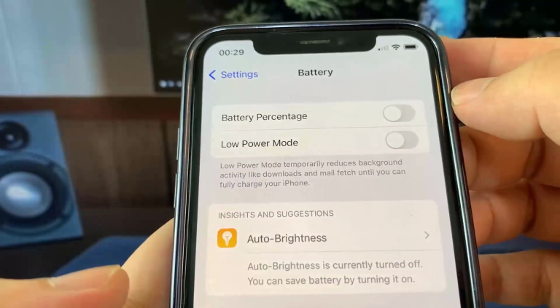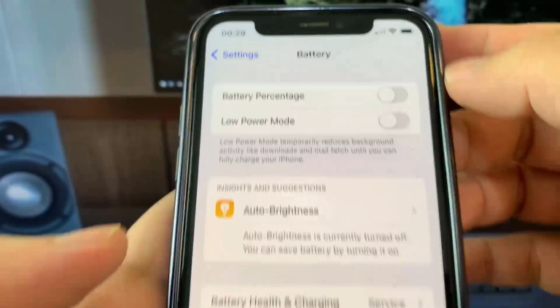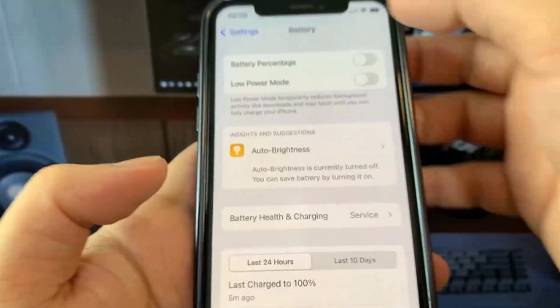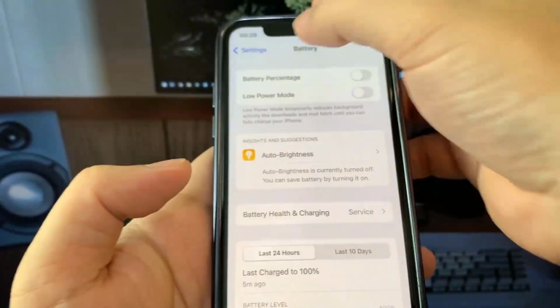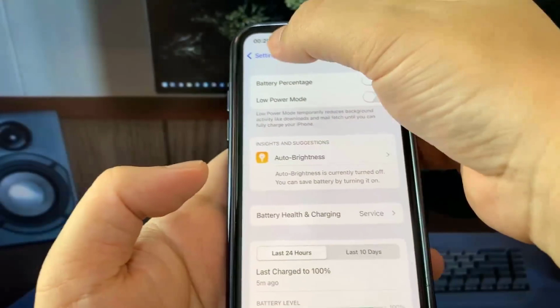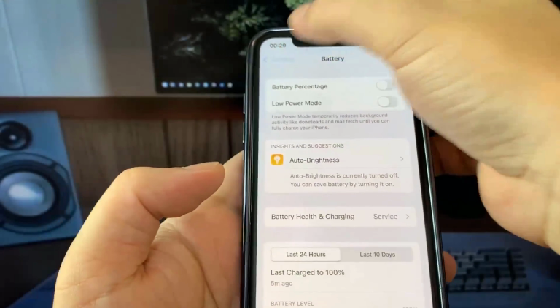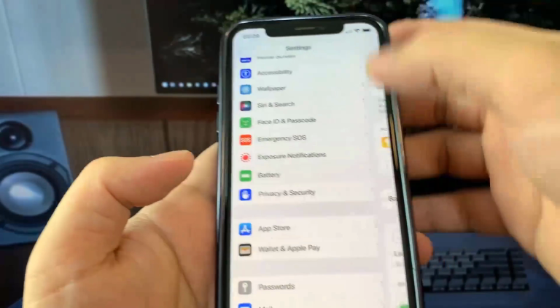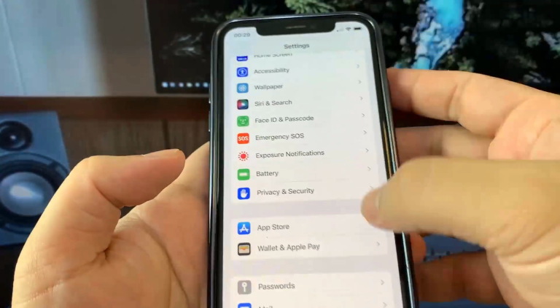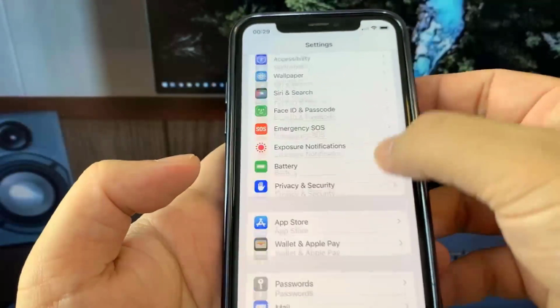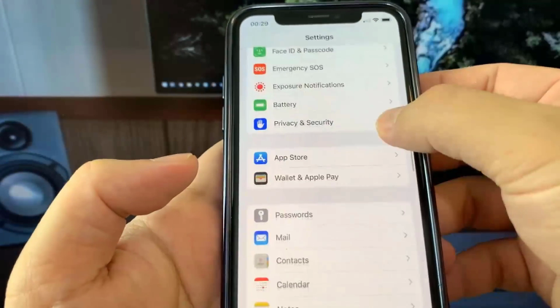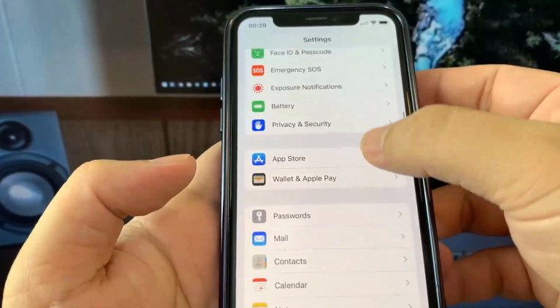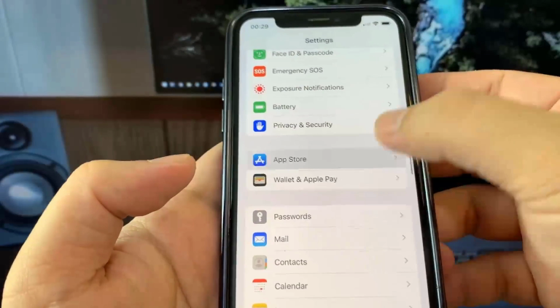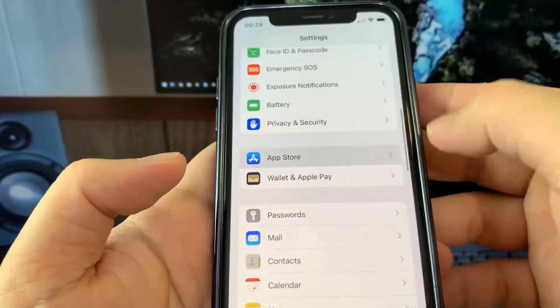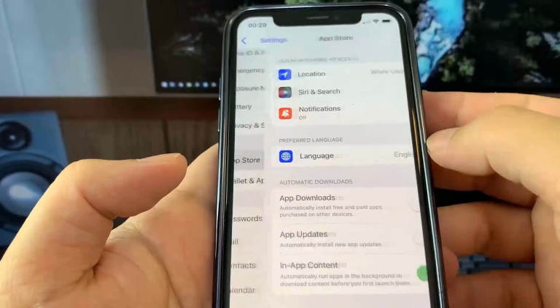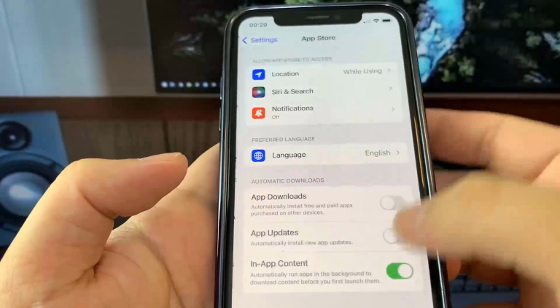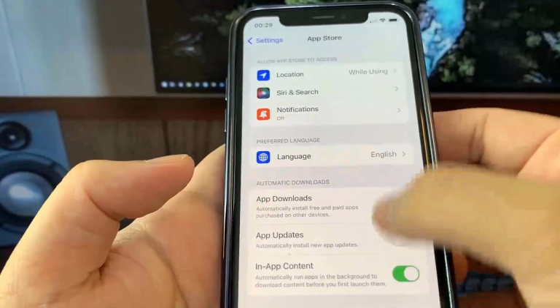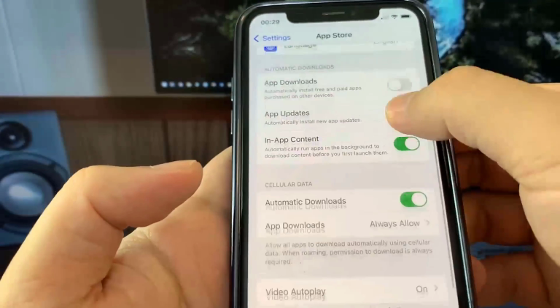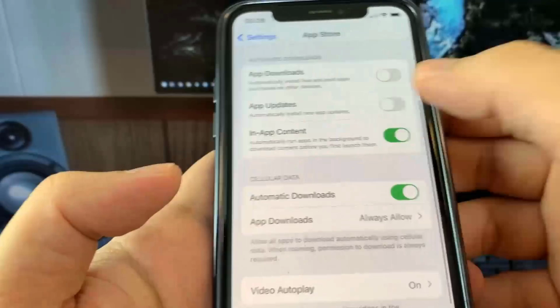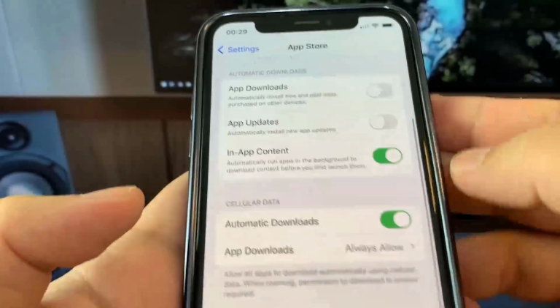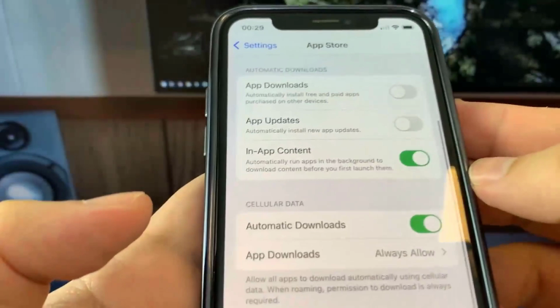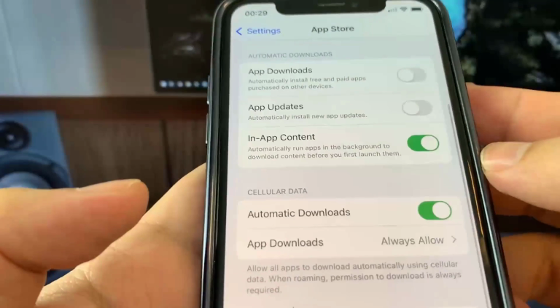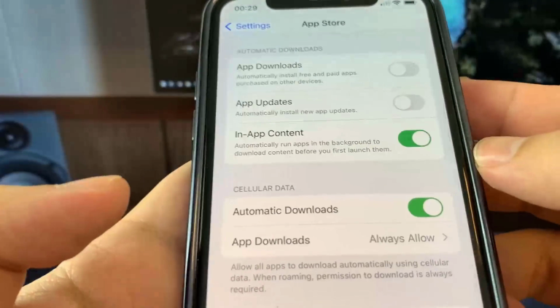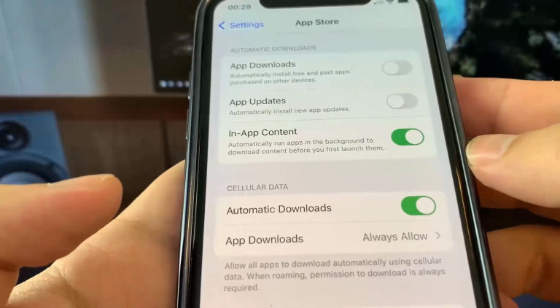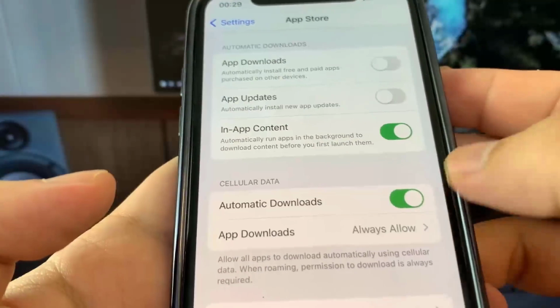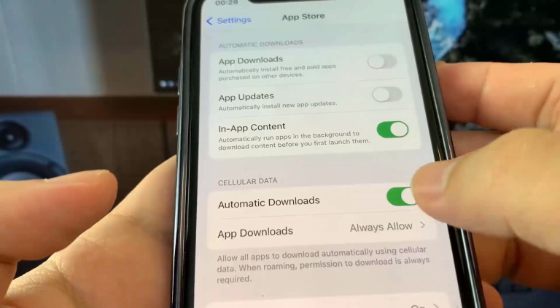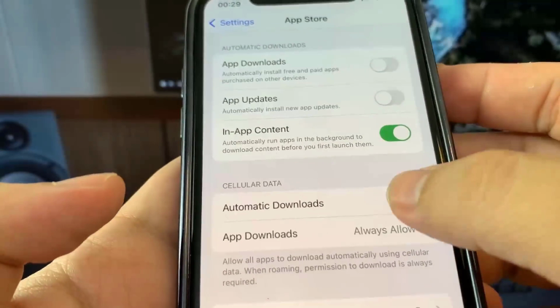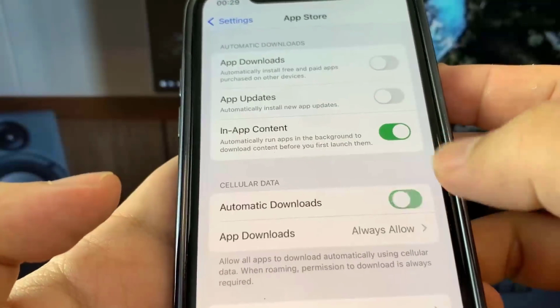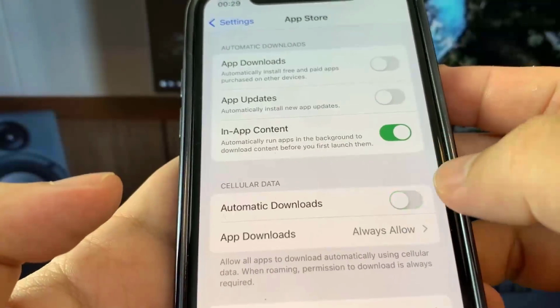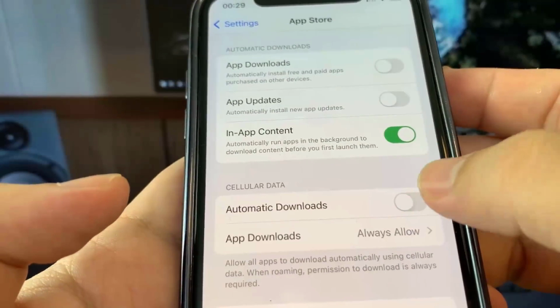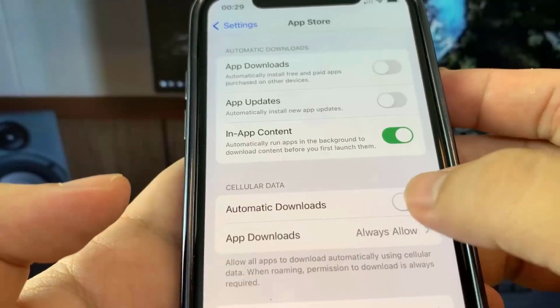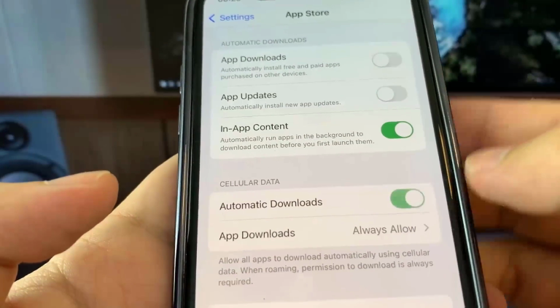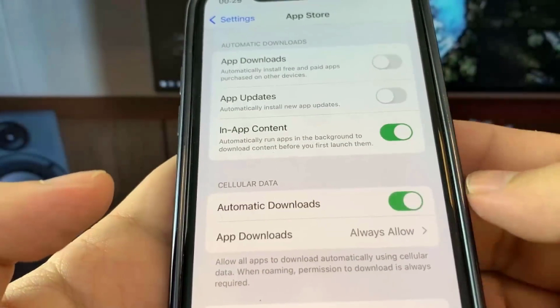Finally, go over to App Store and turn on Automatic Downloads. This should be on by default, but if you have it turned off make sure you go ahead and turn it on. Once you've done that, you're good to go.